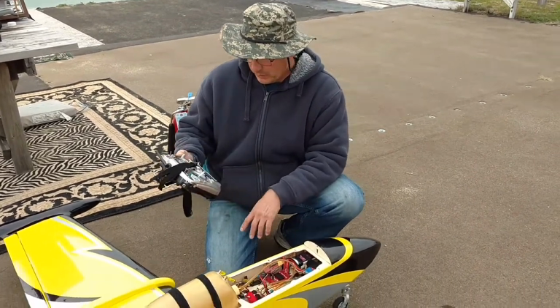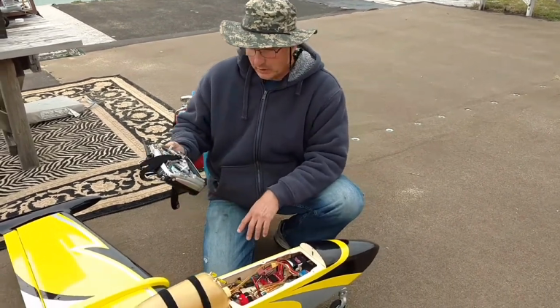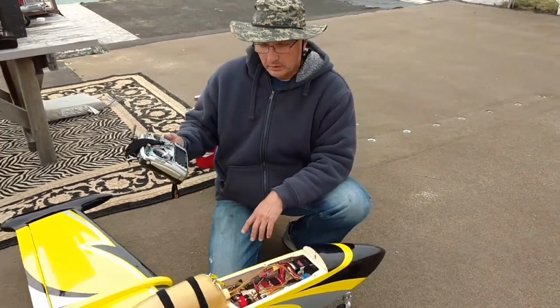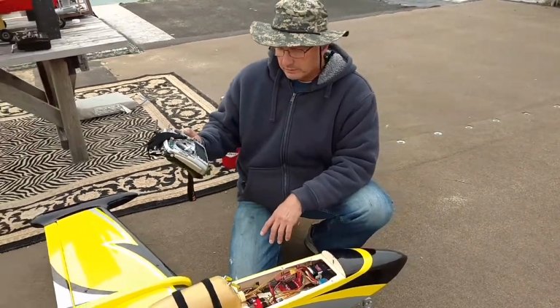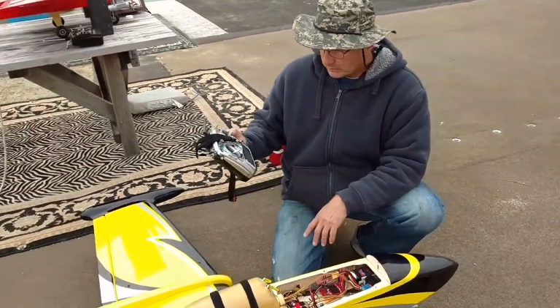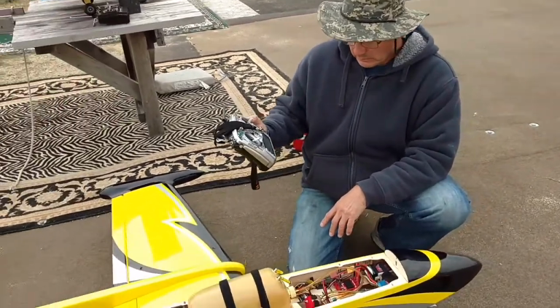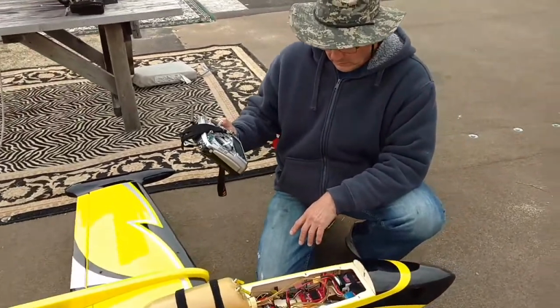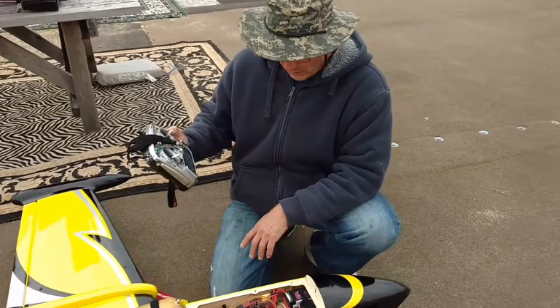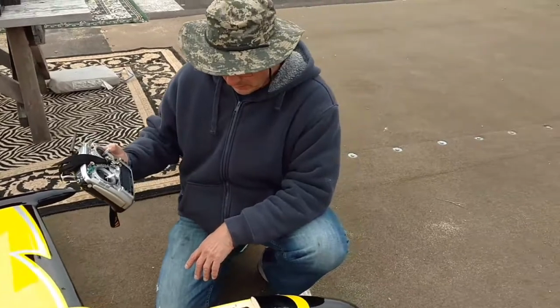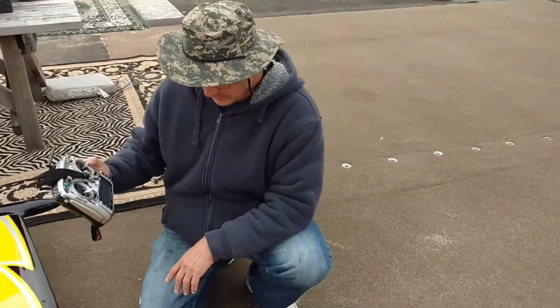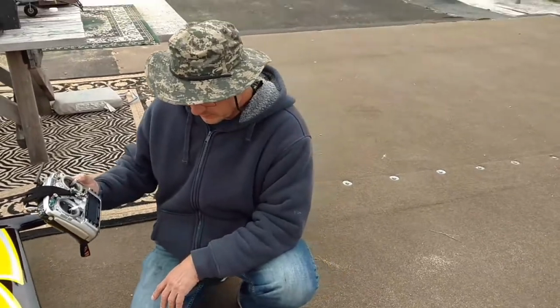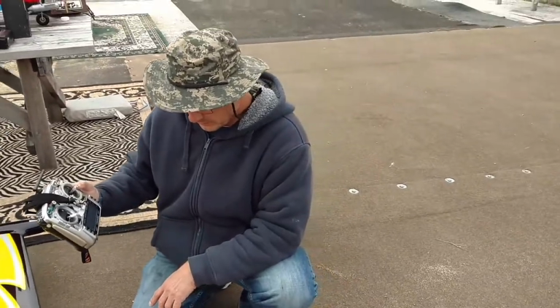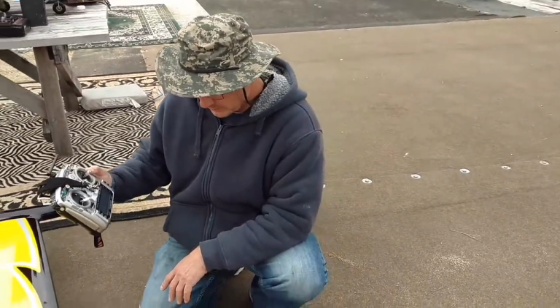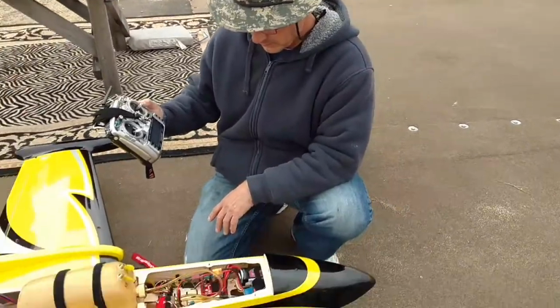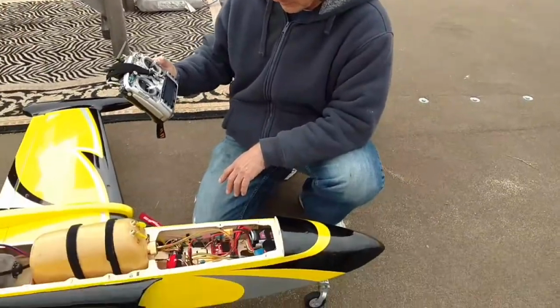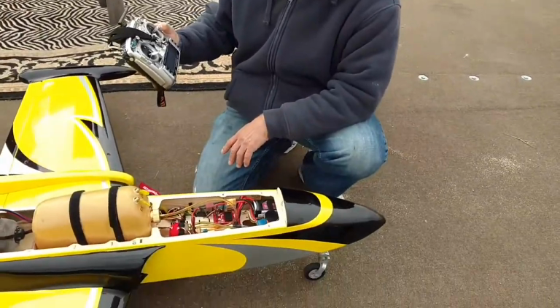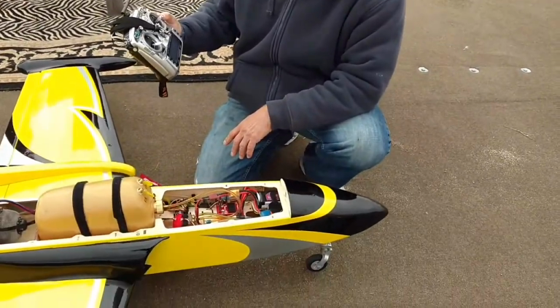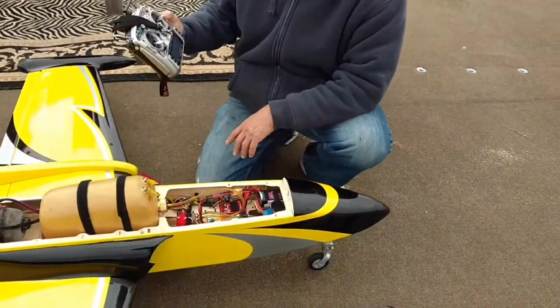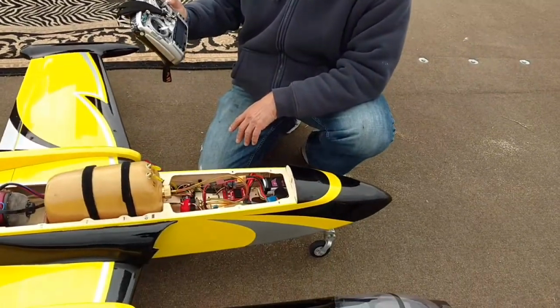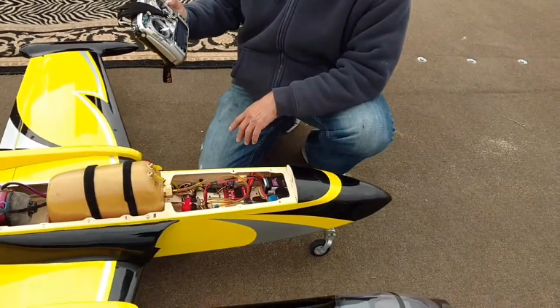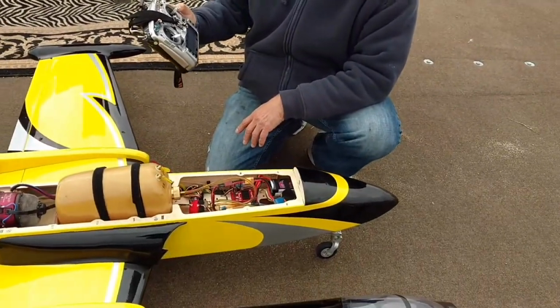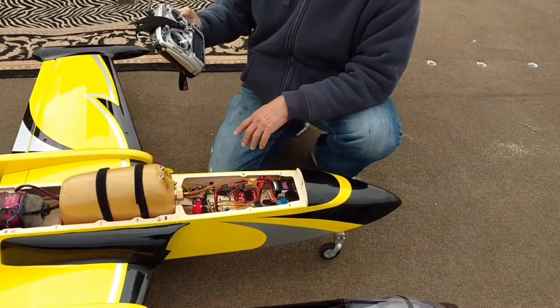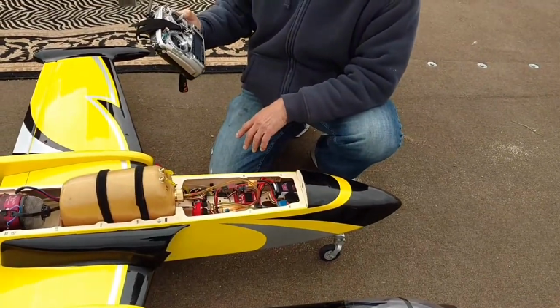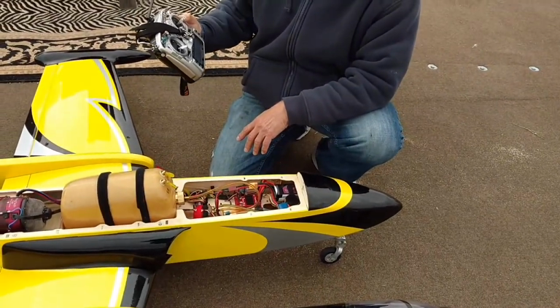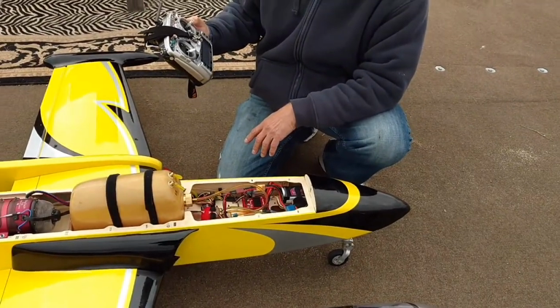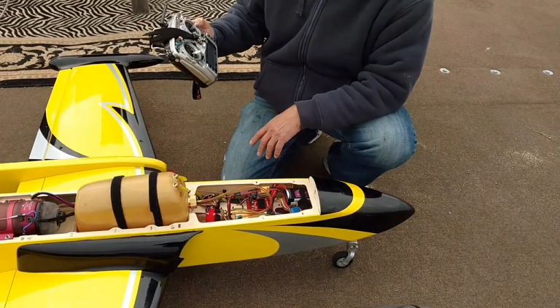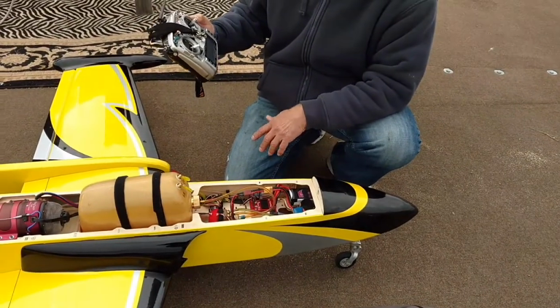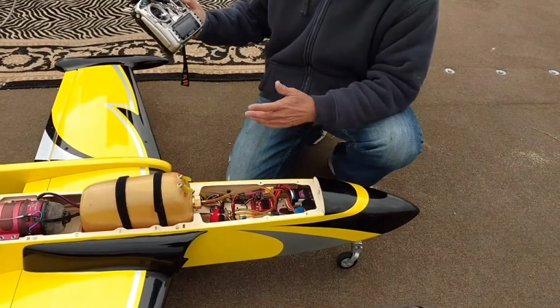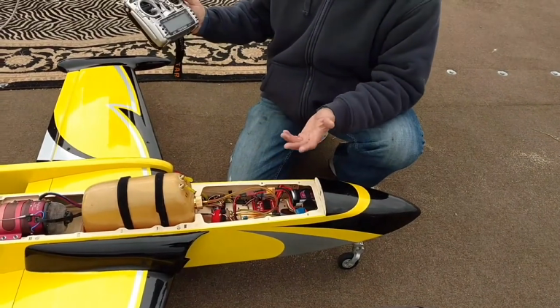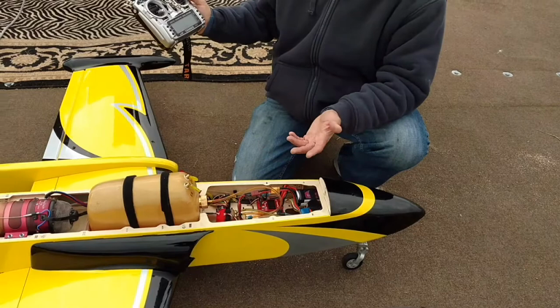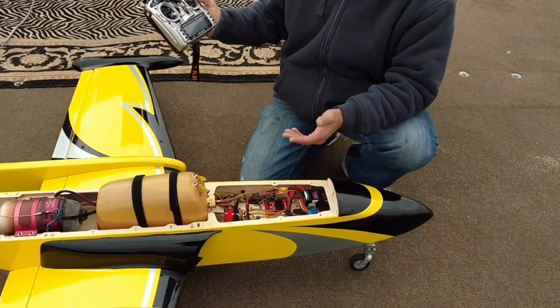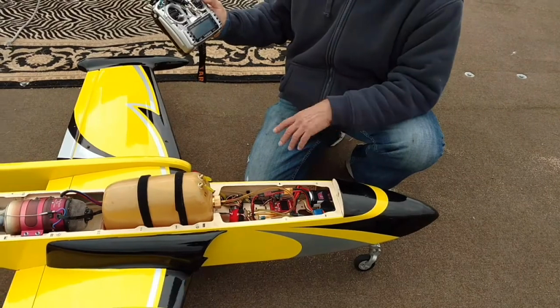So welcome to OpenTX. Flaps up, gear down, full telemetry.